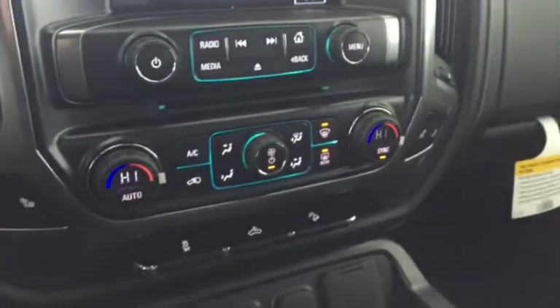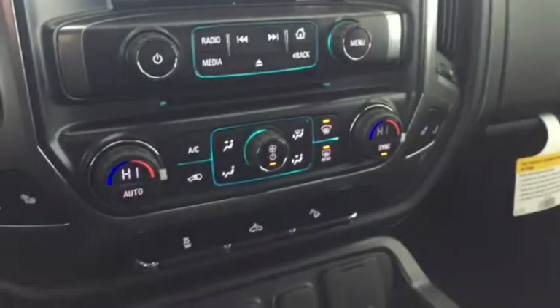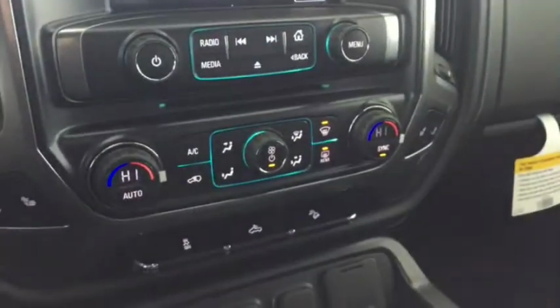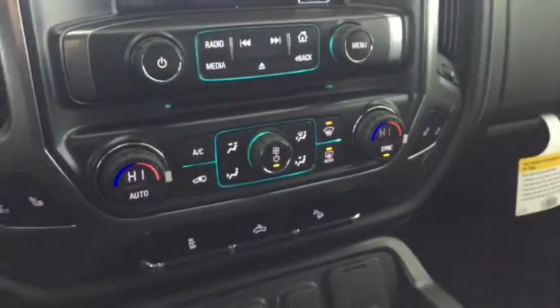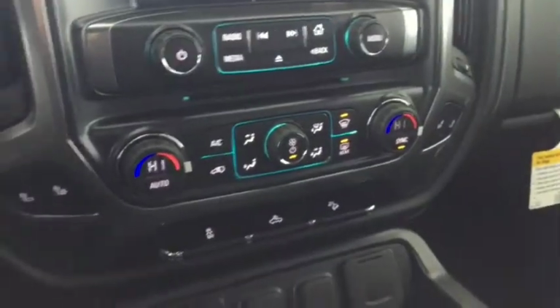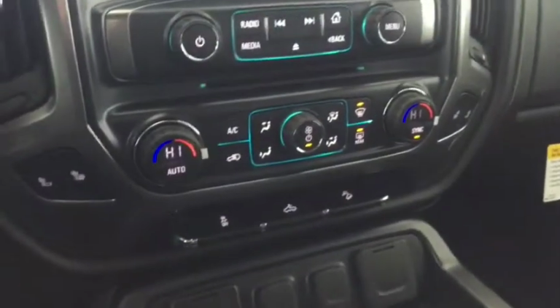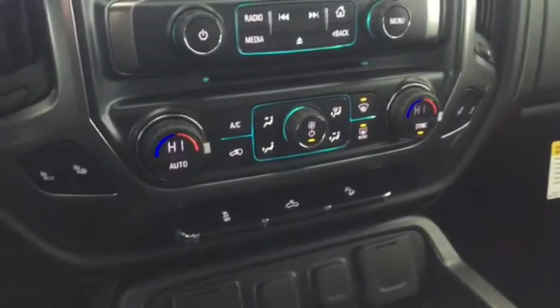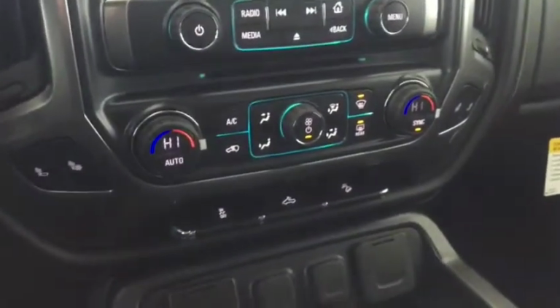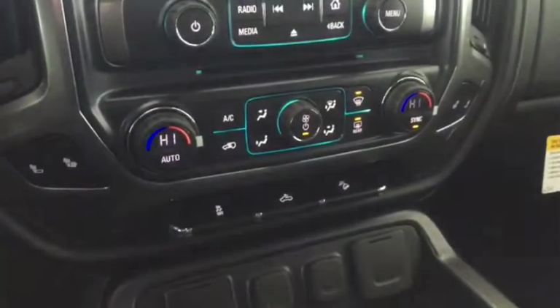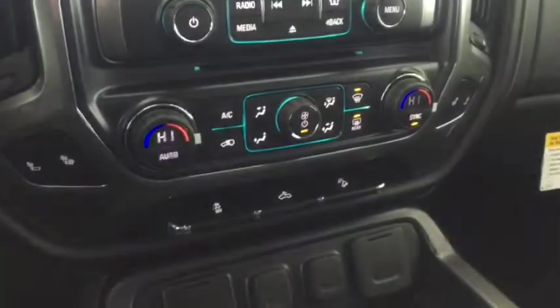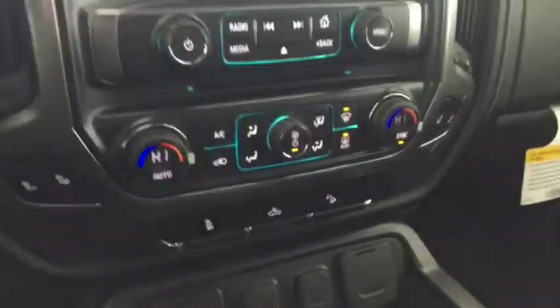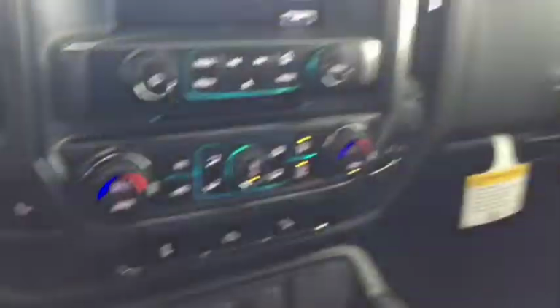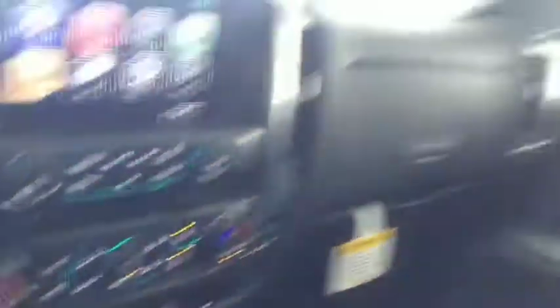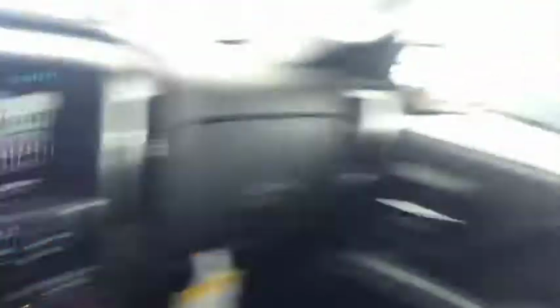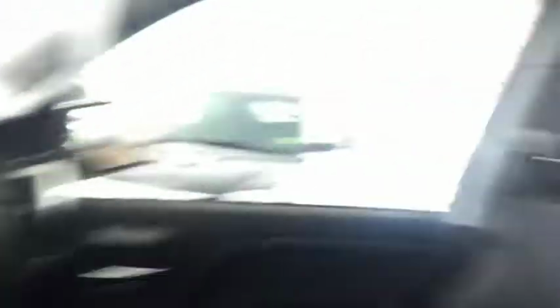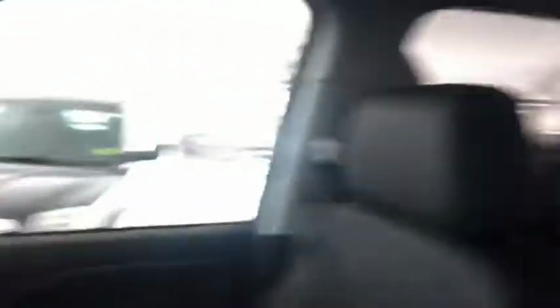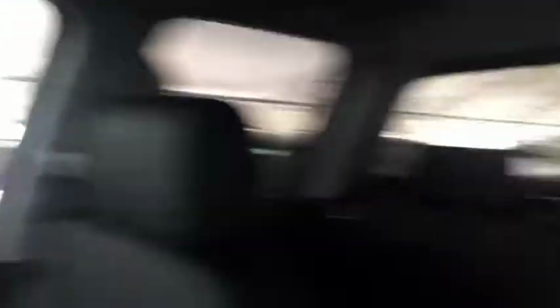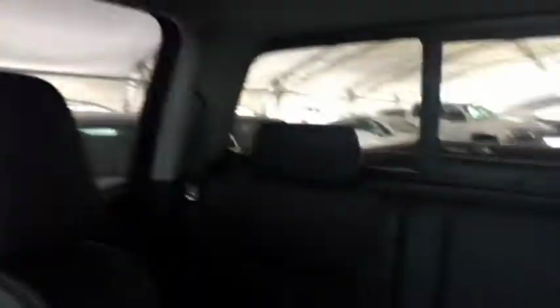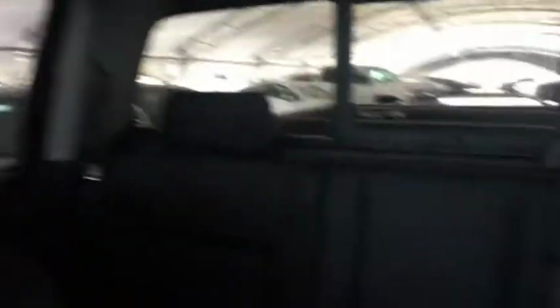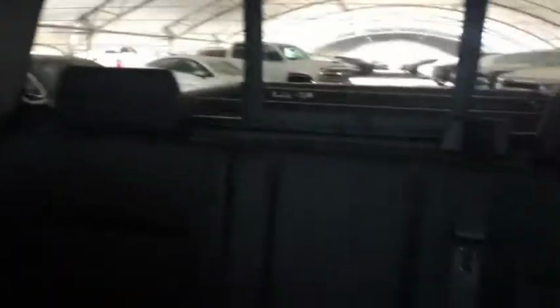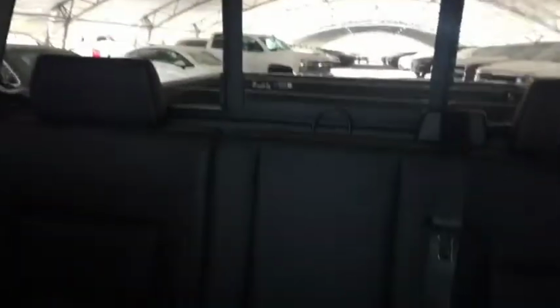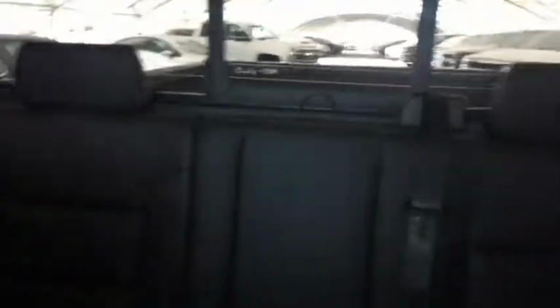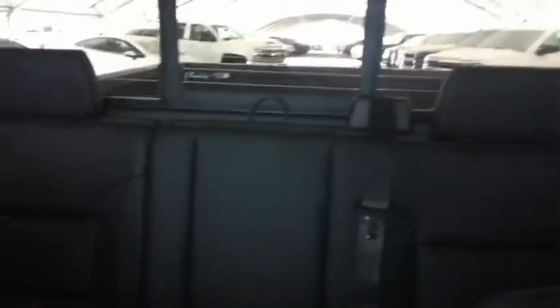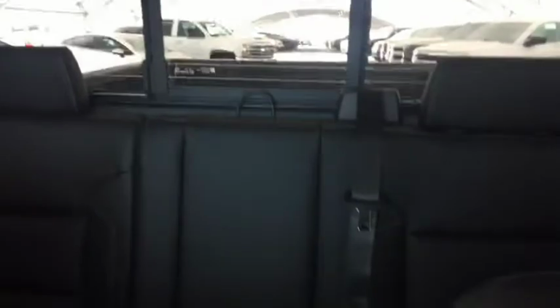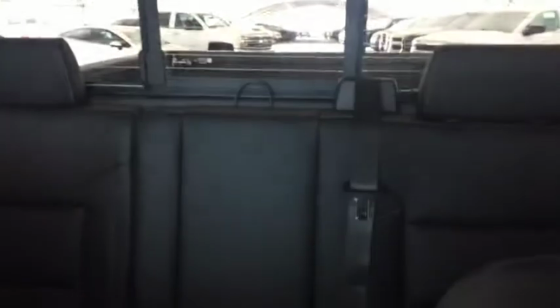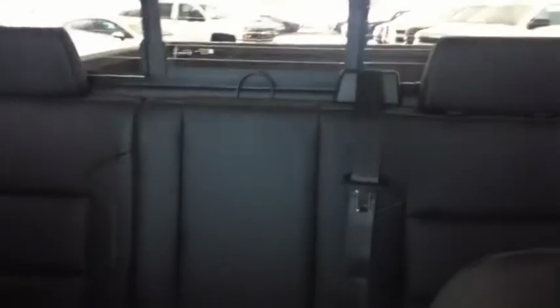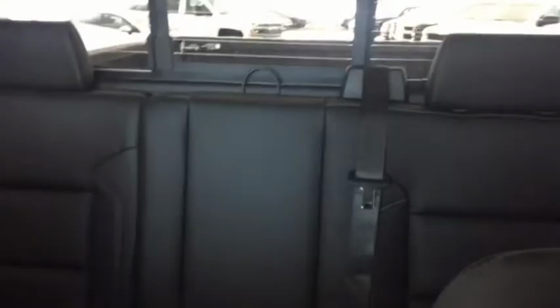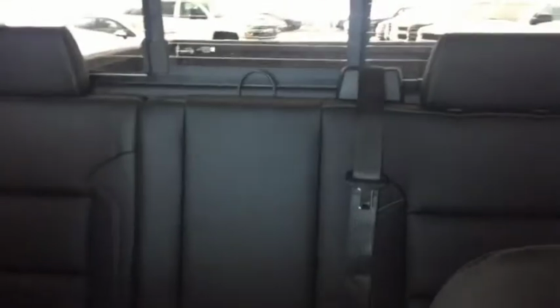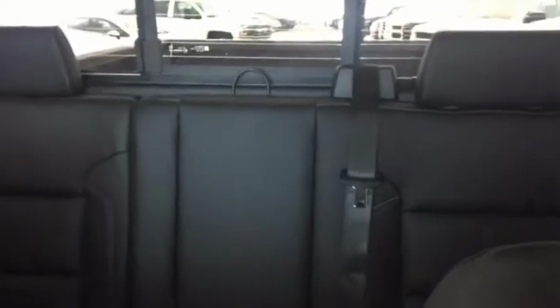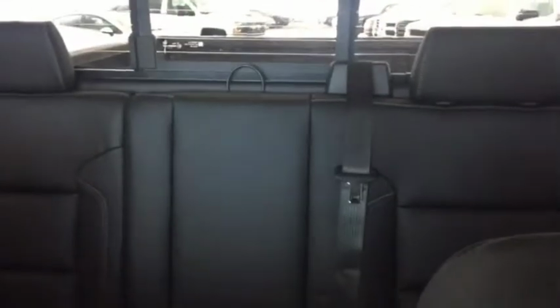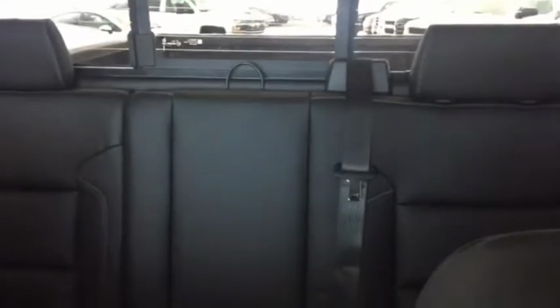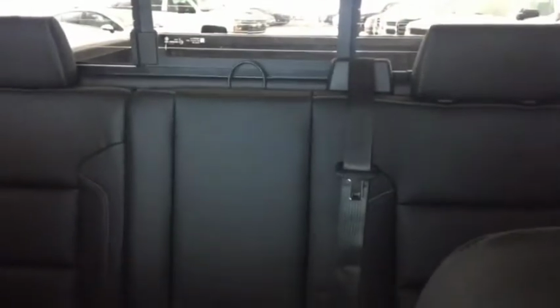Dual climate controls with heated seats, comfortable seating for five, and much more.